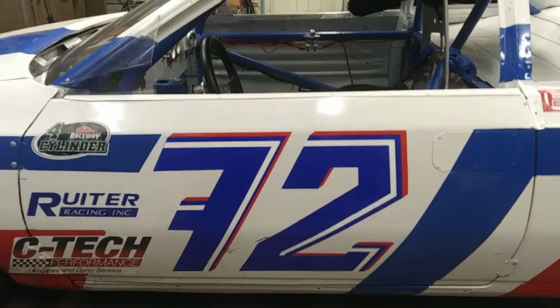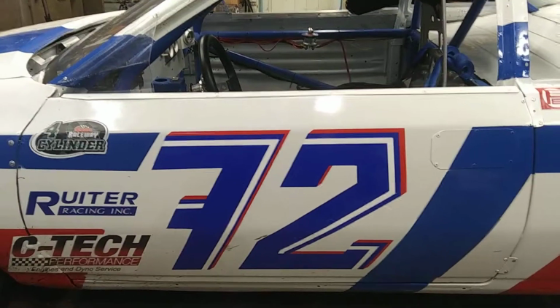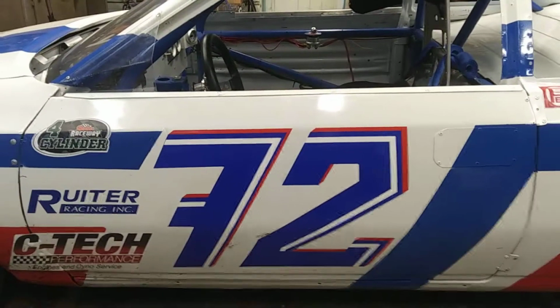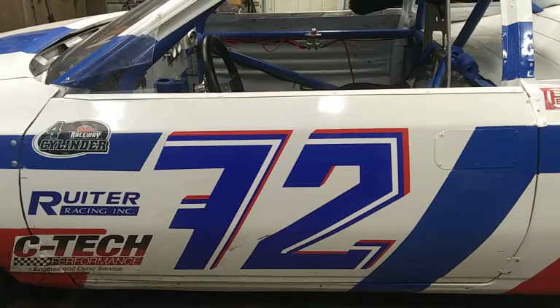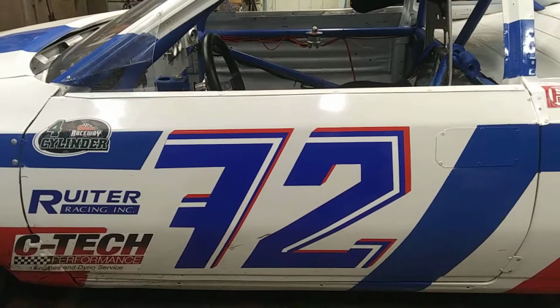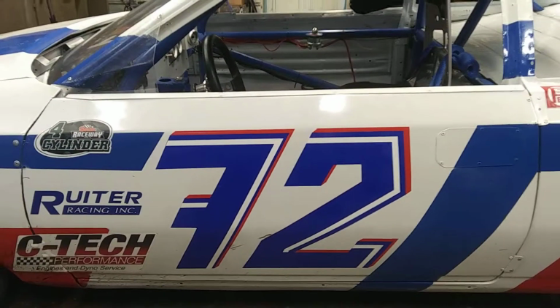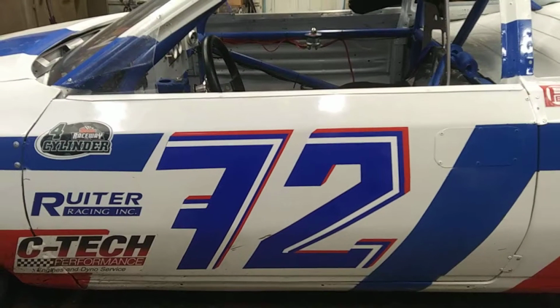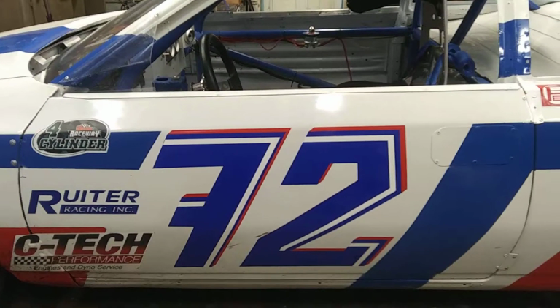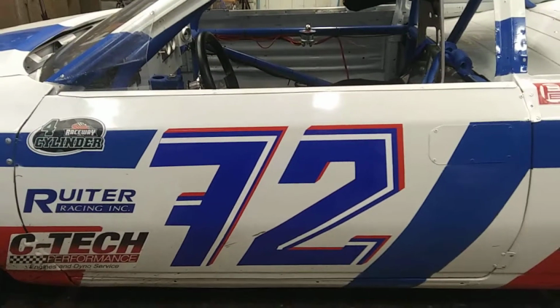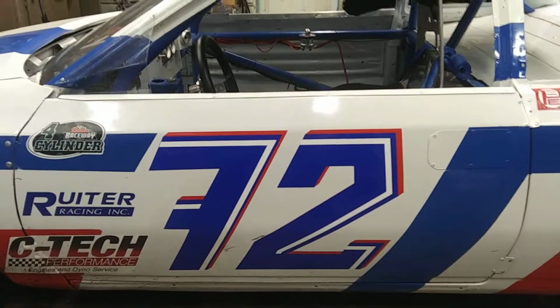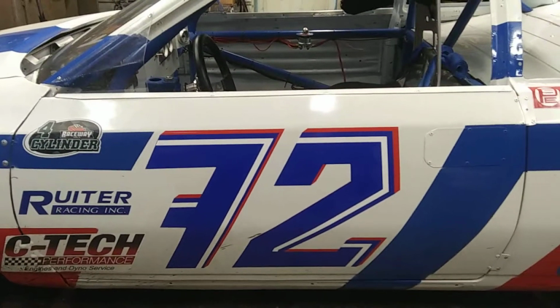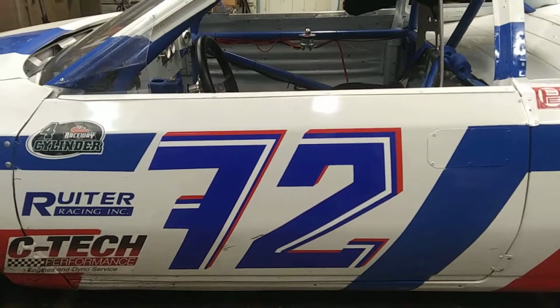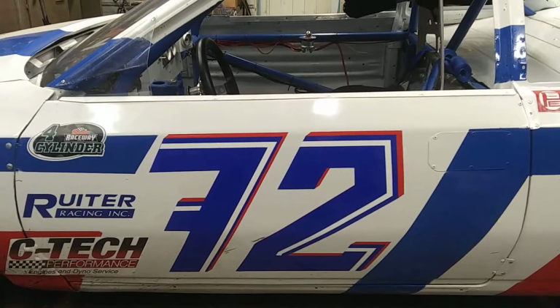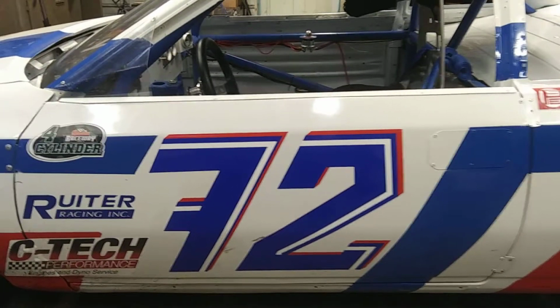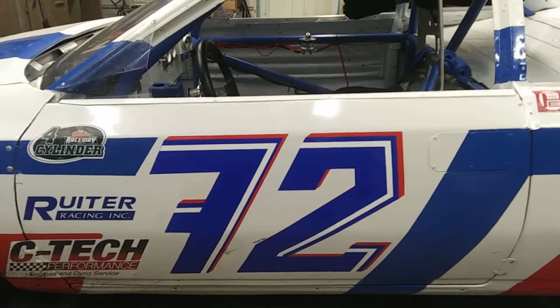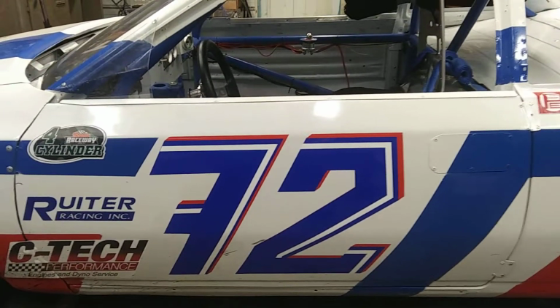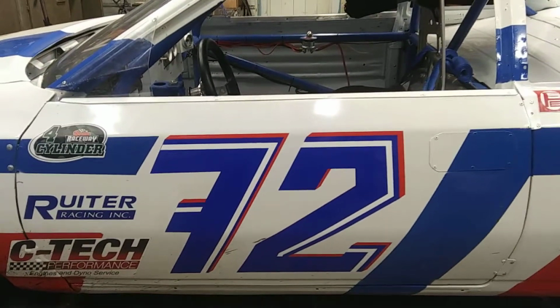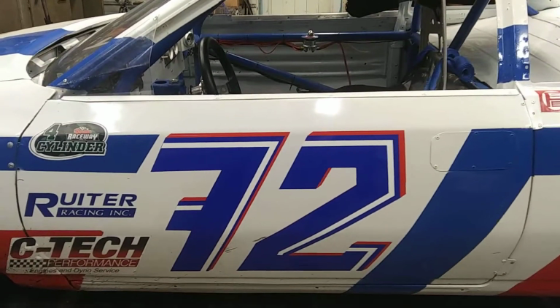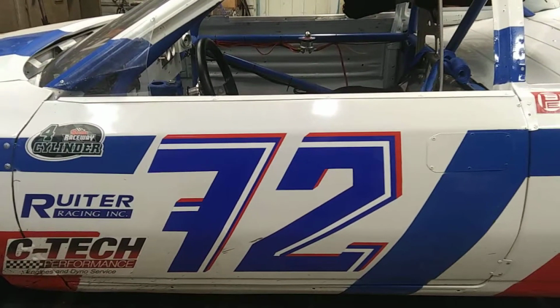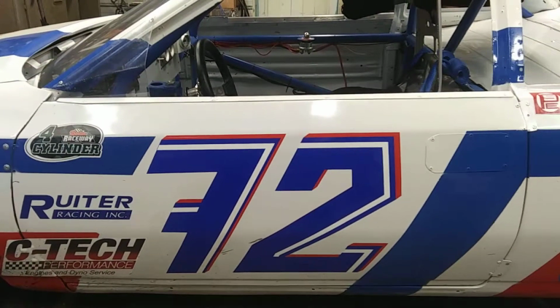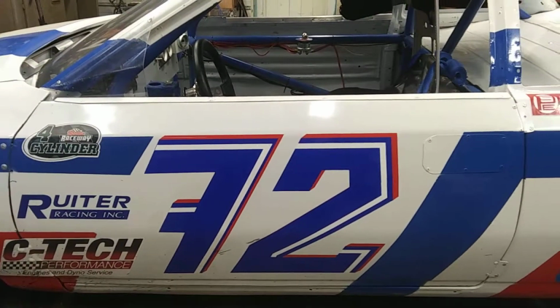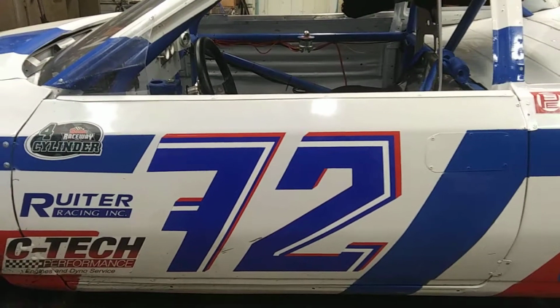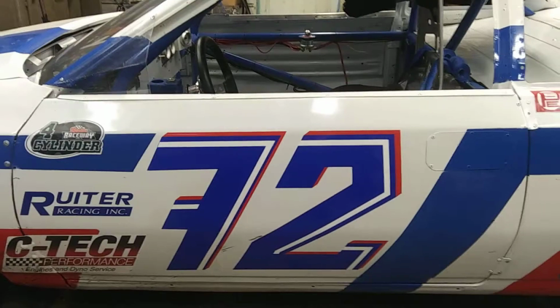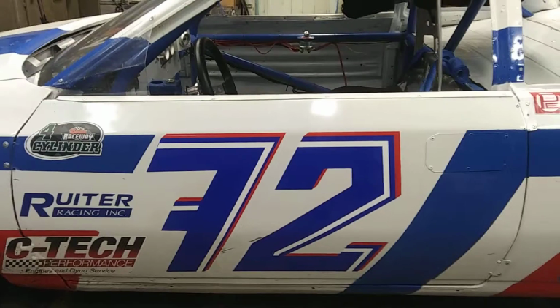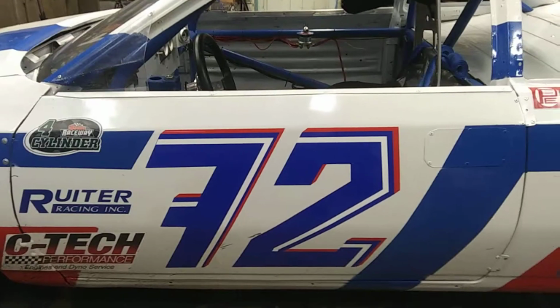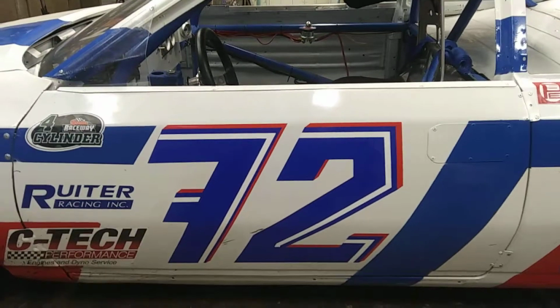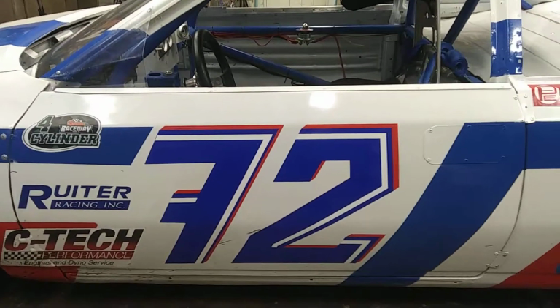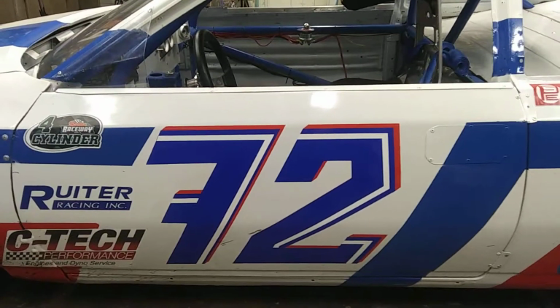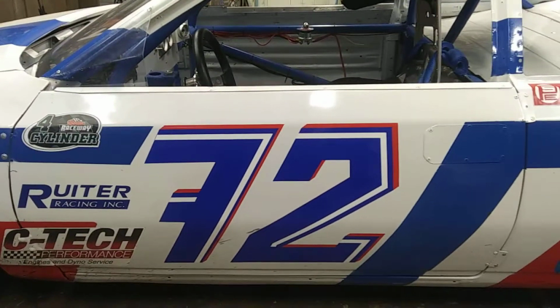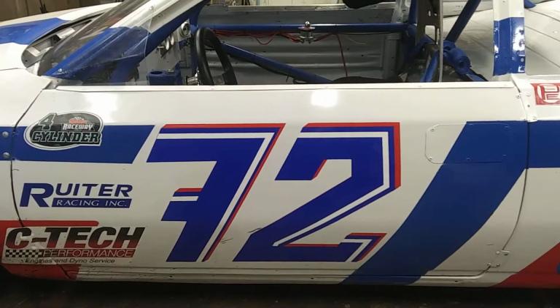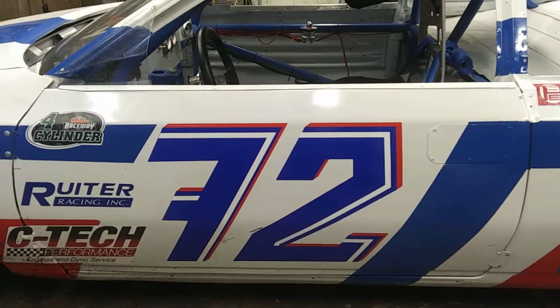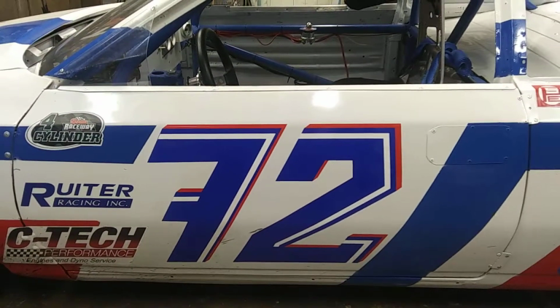Hello, everybody. This is Triple T or Too Many Toyotas. I'm back after a very long hiatus because I've been pretty busy around here.